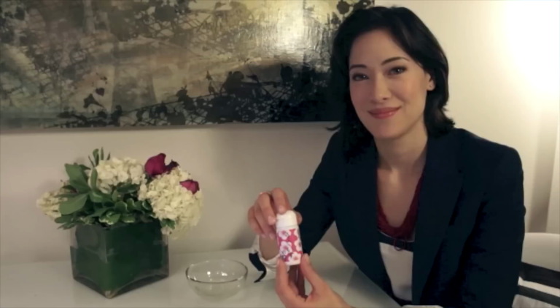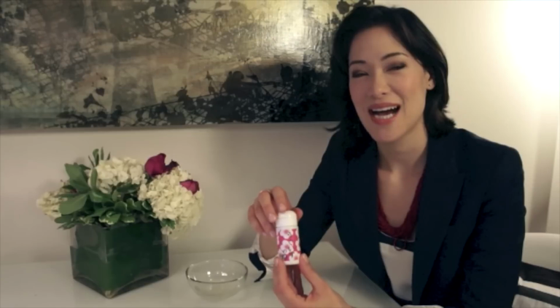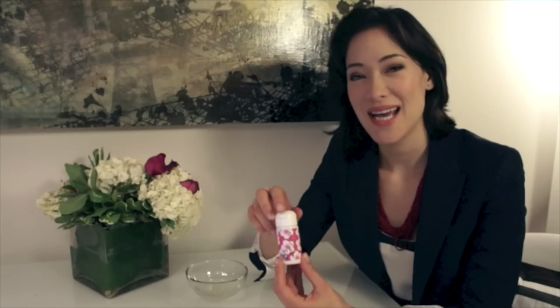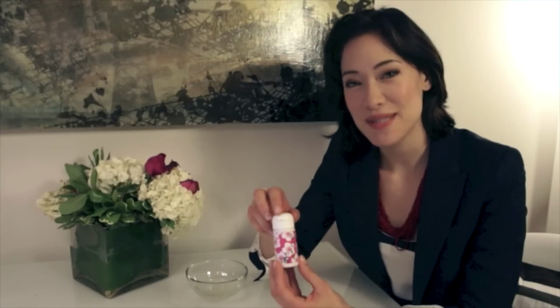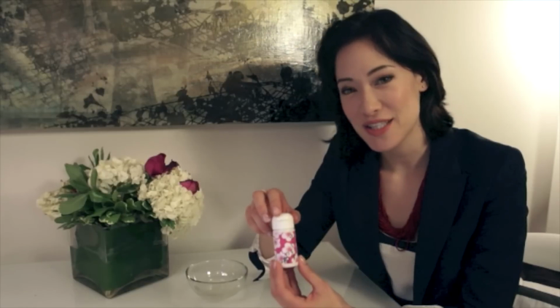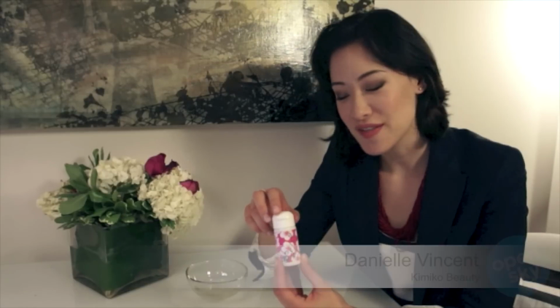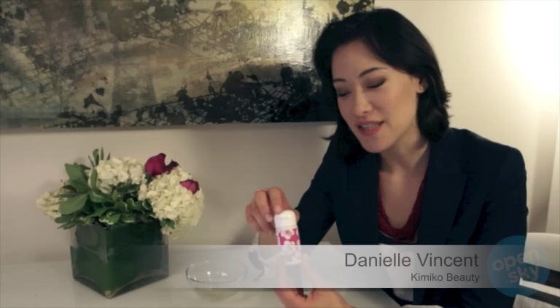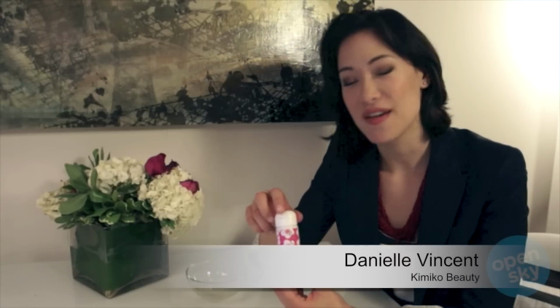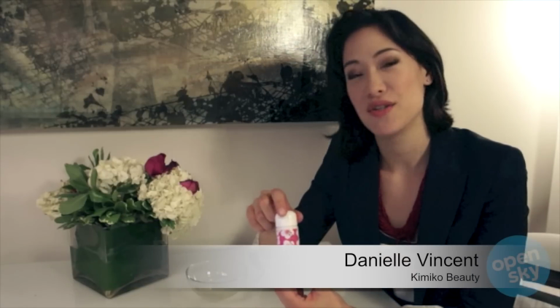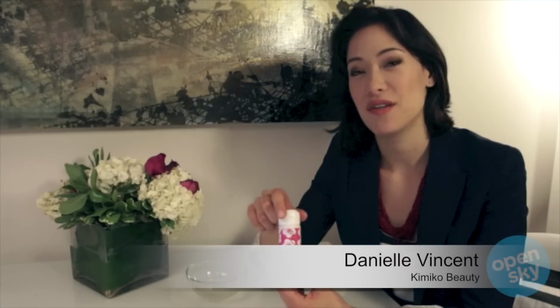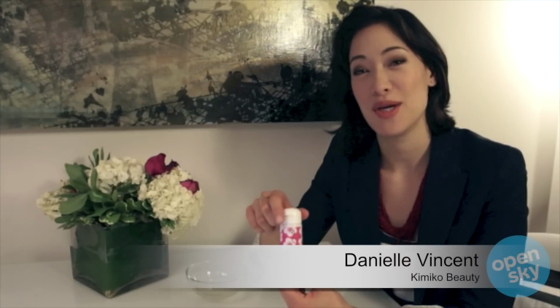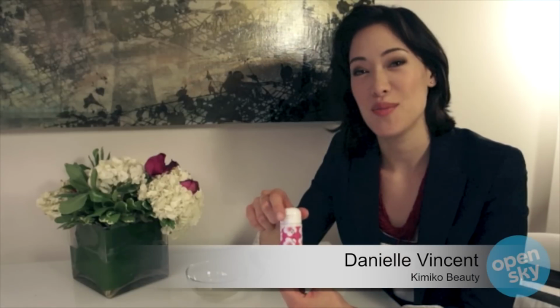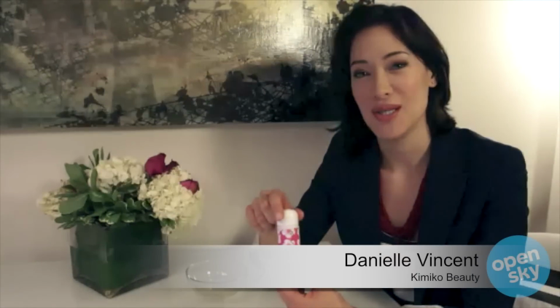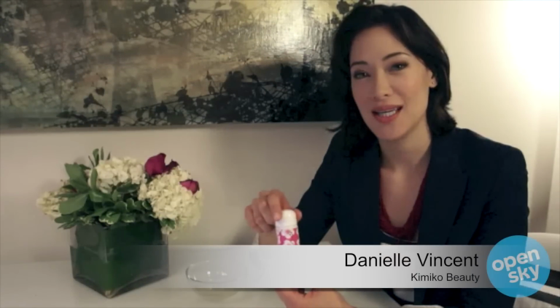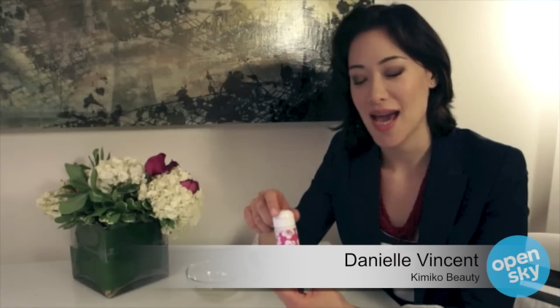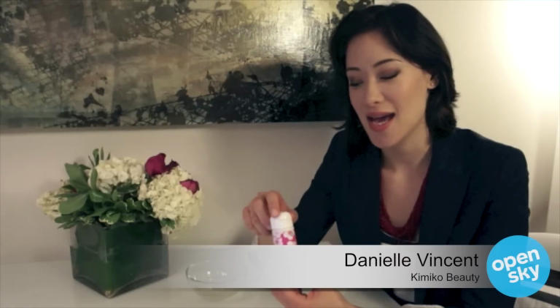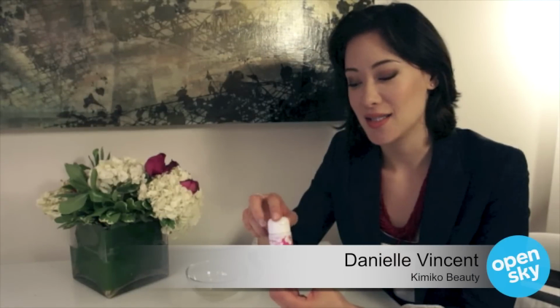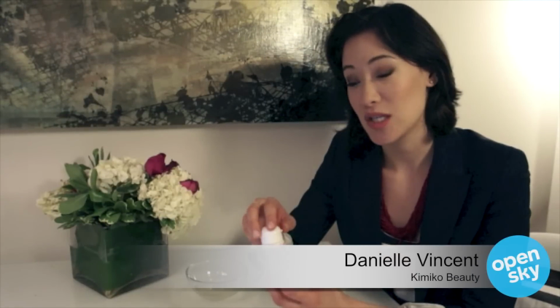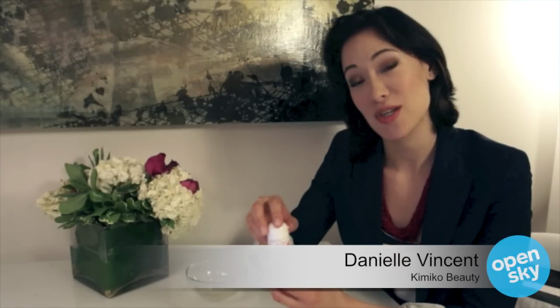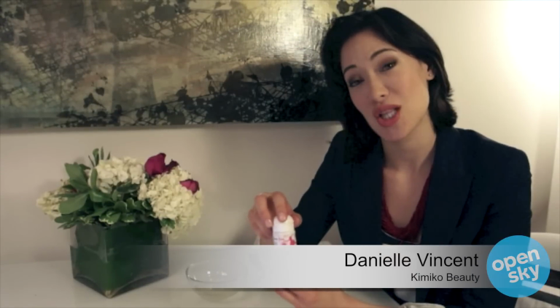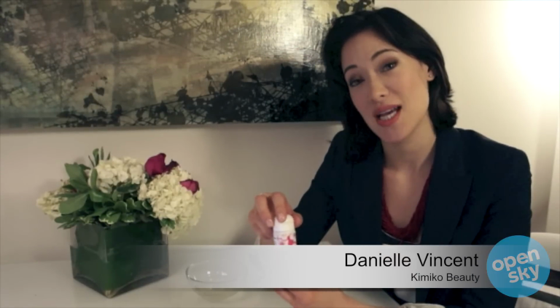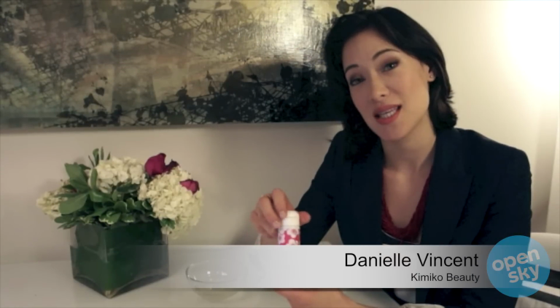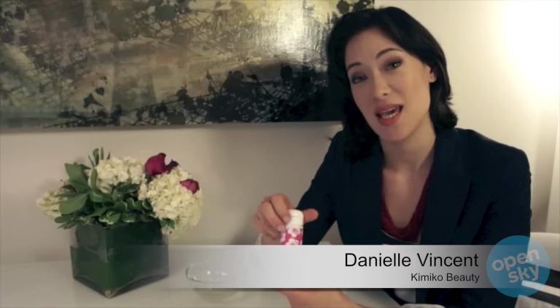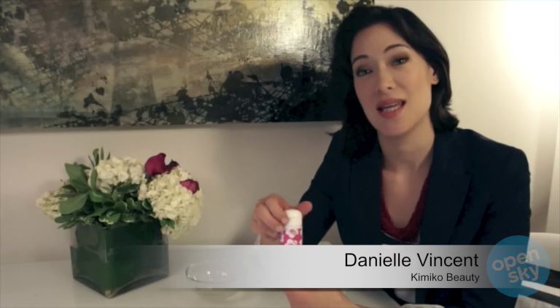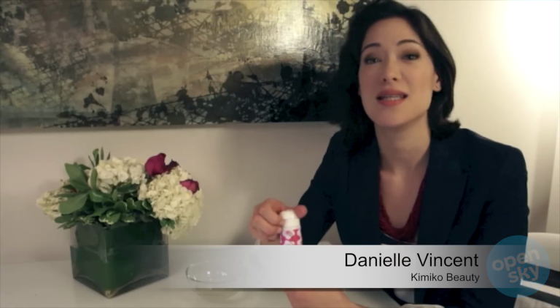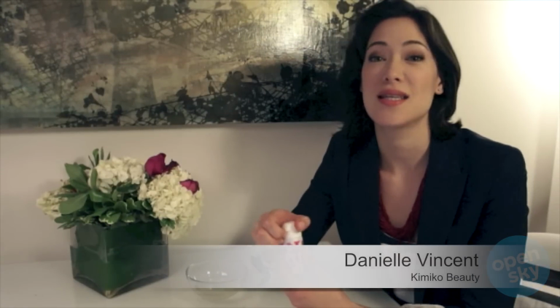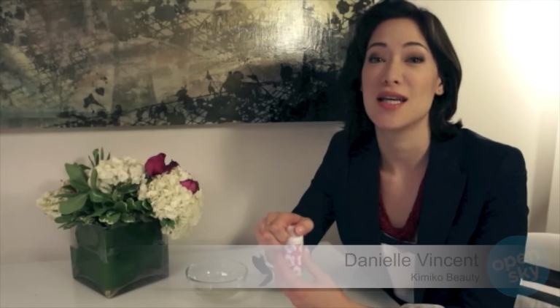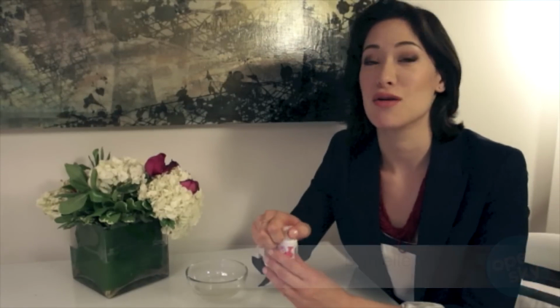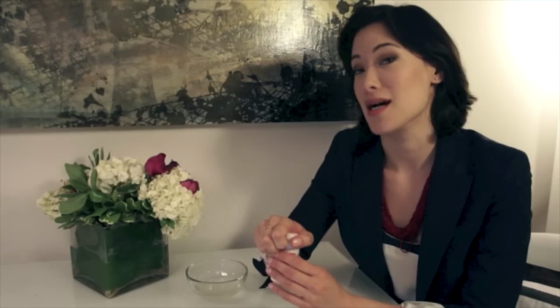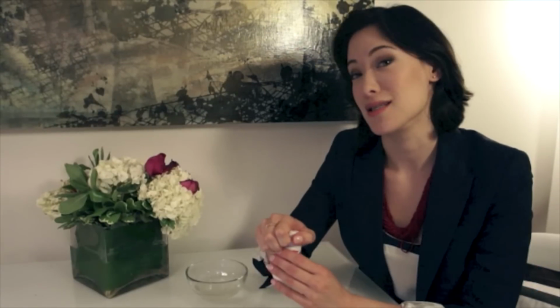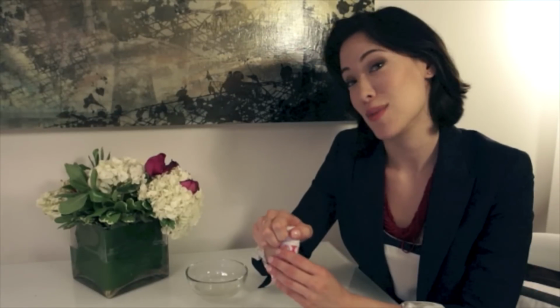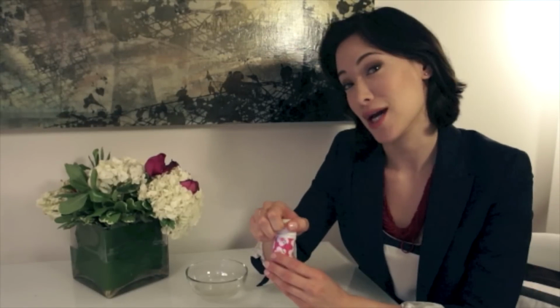Hi, I'm Danielle Vincent, founder of Kimiko Beauty, and we specialize in skincare disguised as makeup.